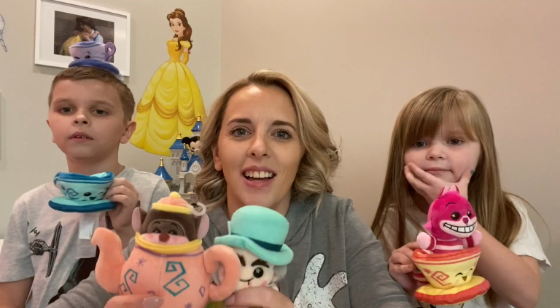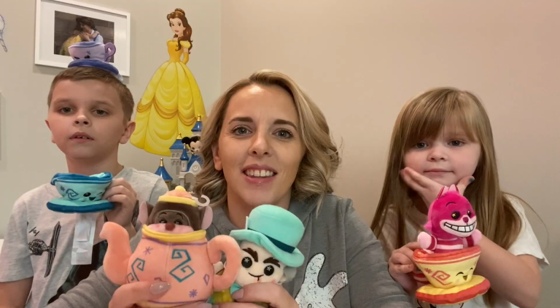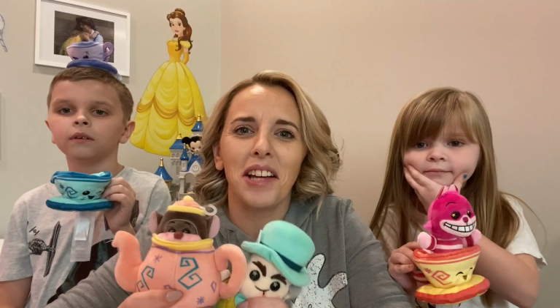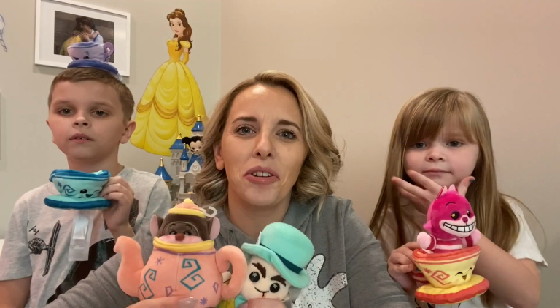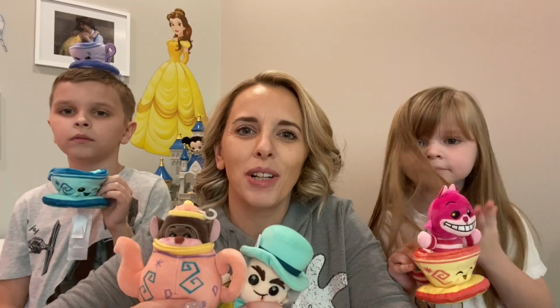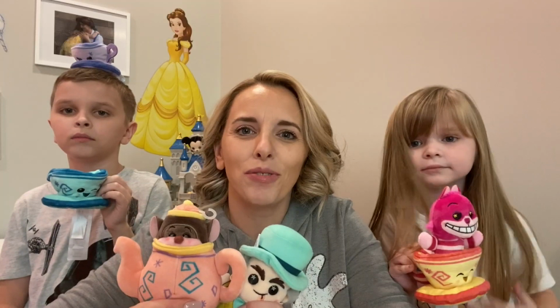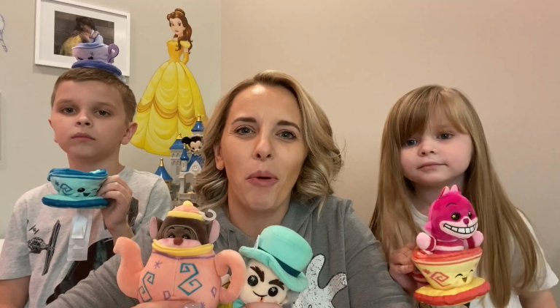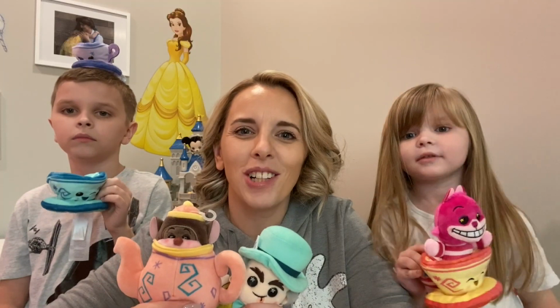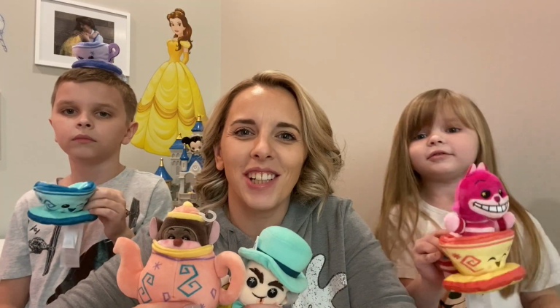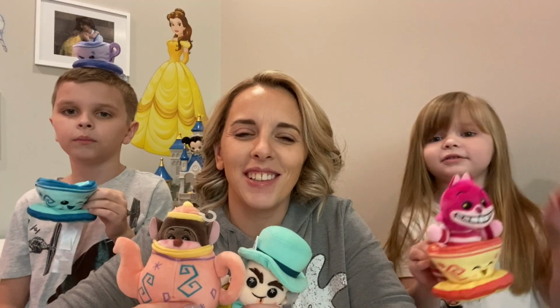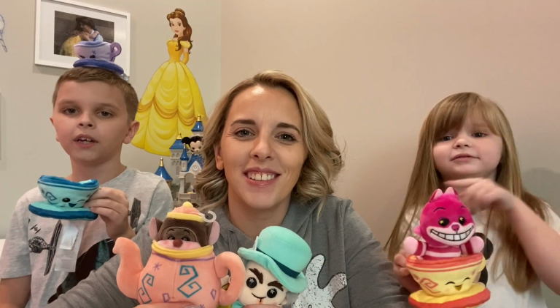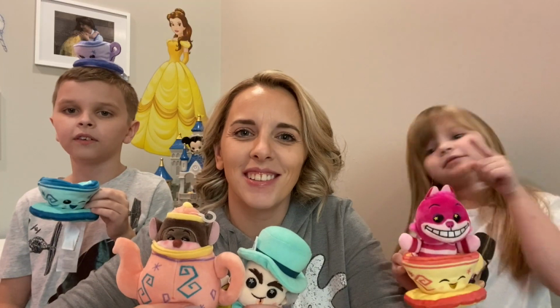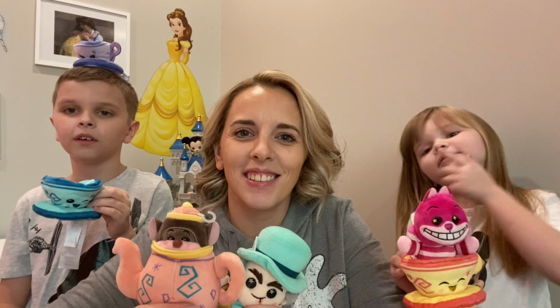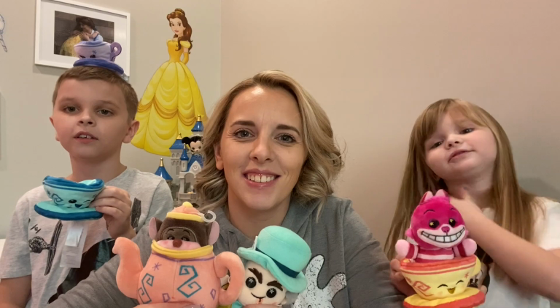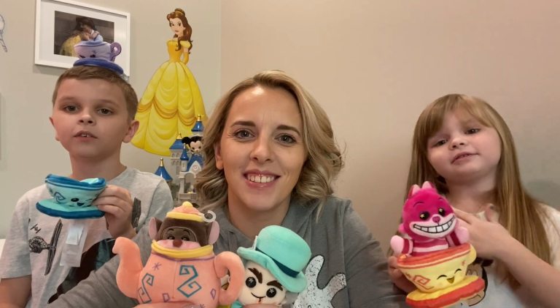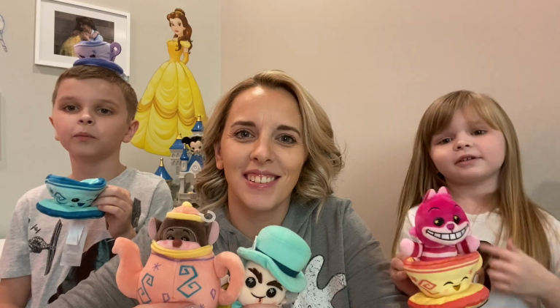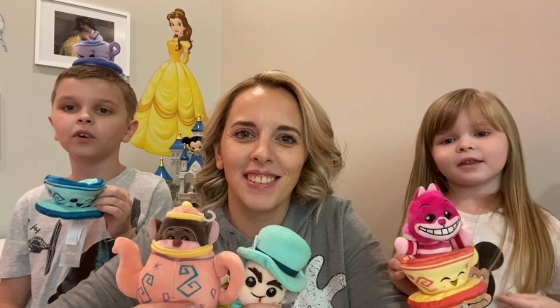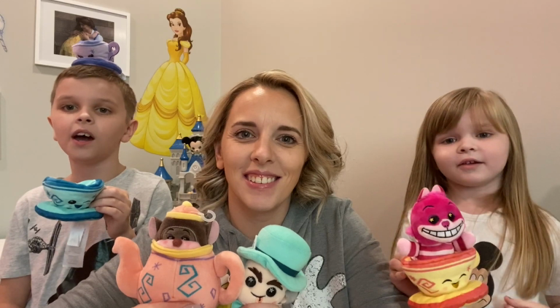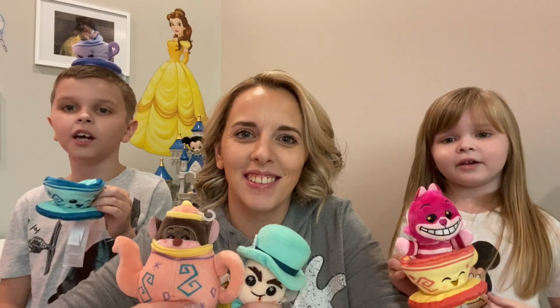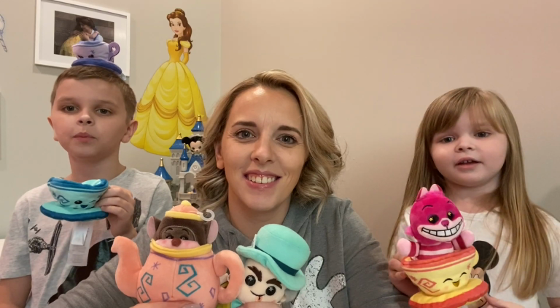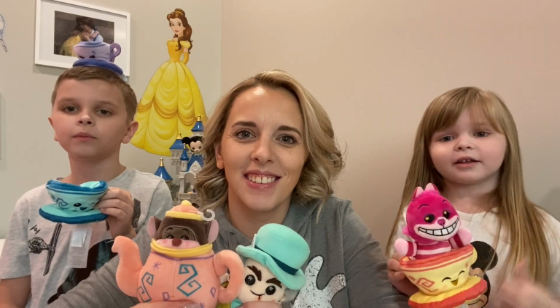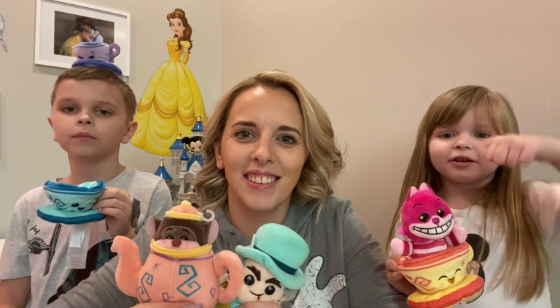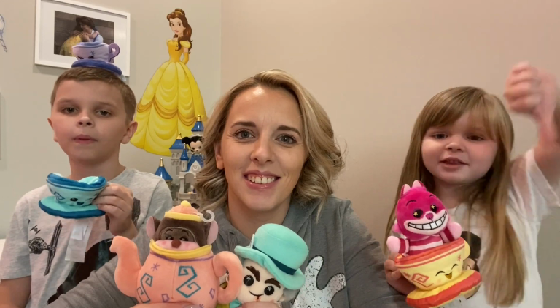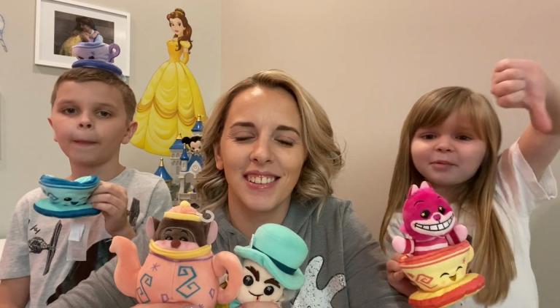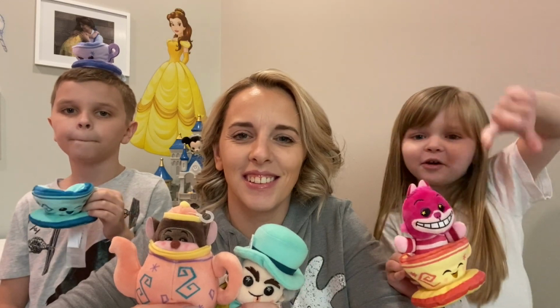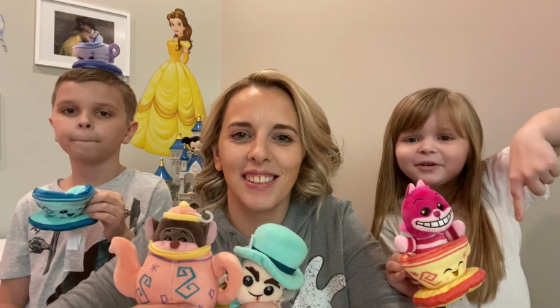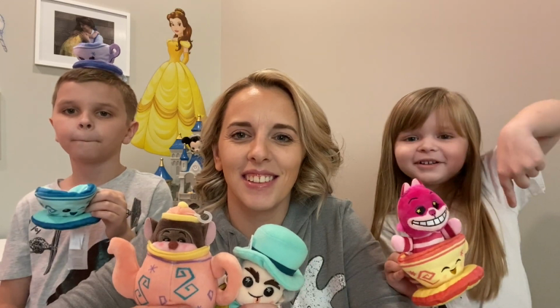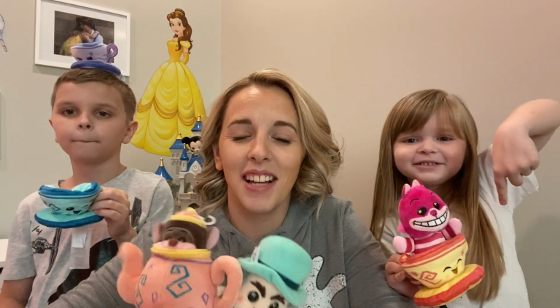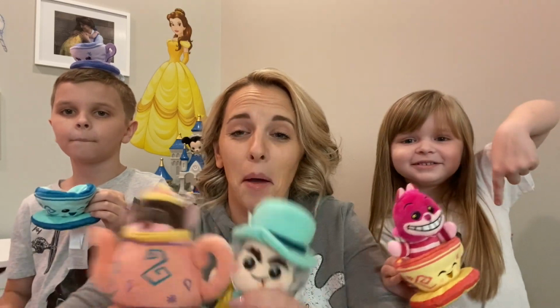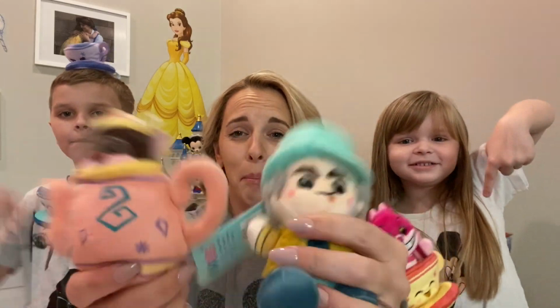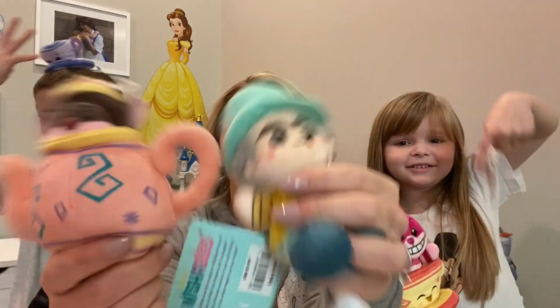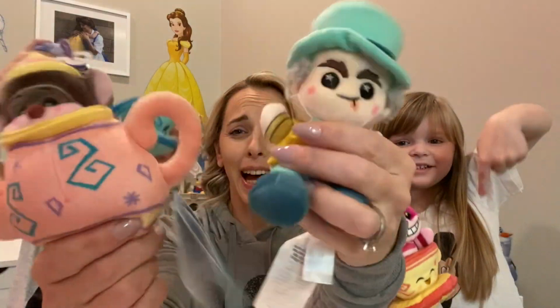Thanks so much for watching. Give us a like and subscribe. Click the bell button. Bye!